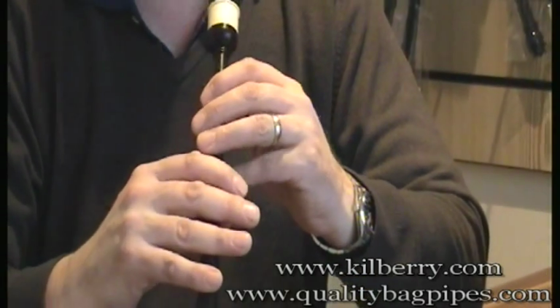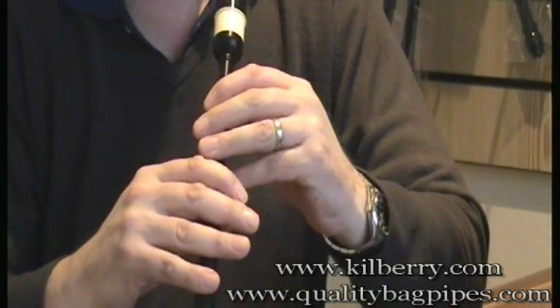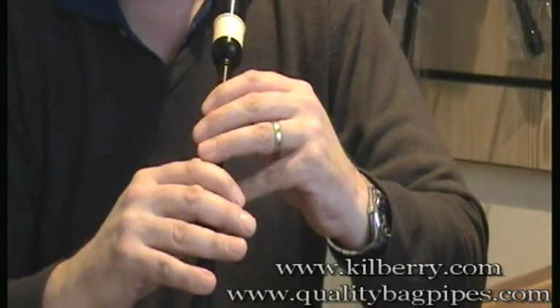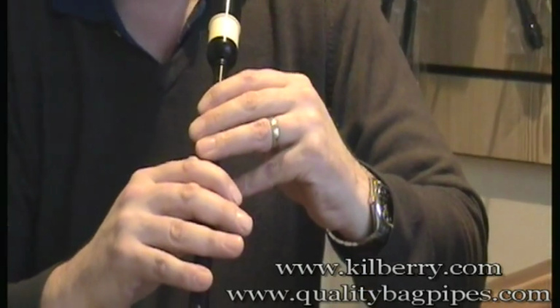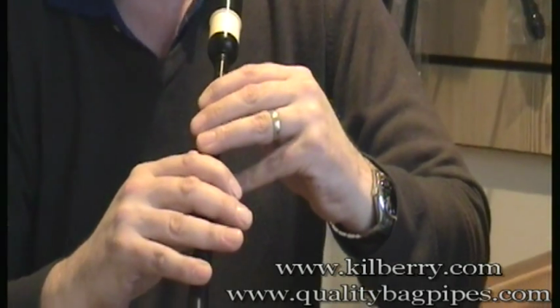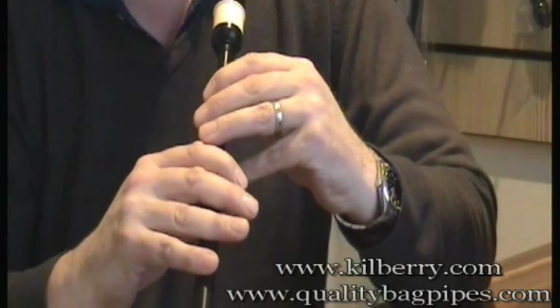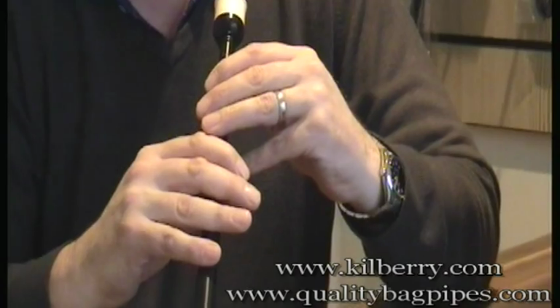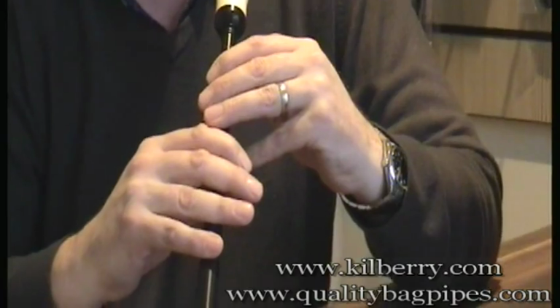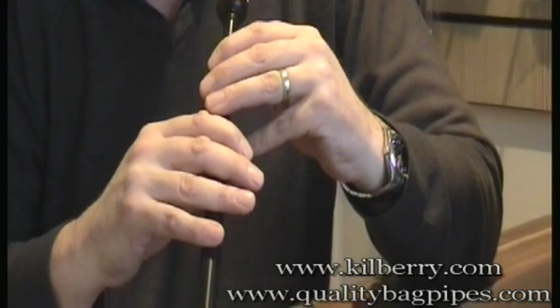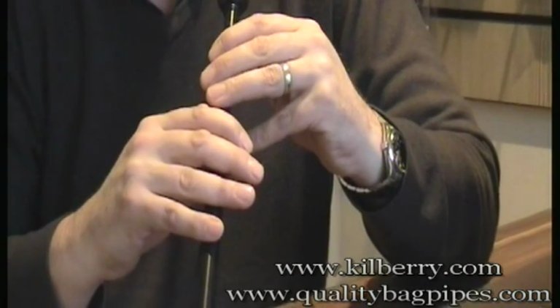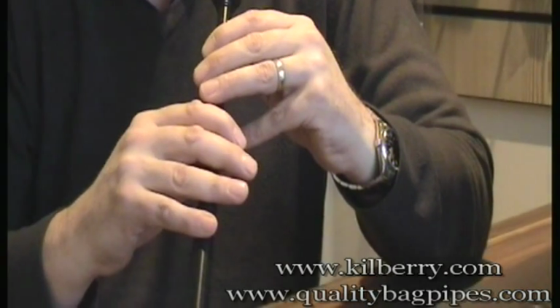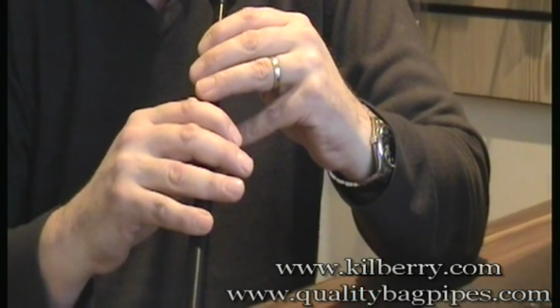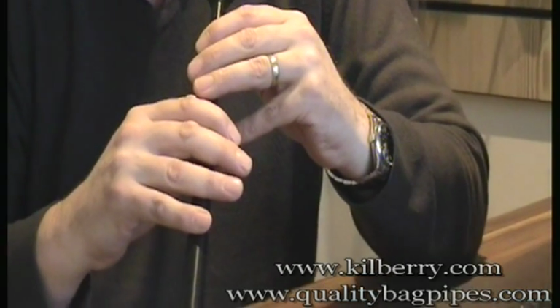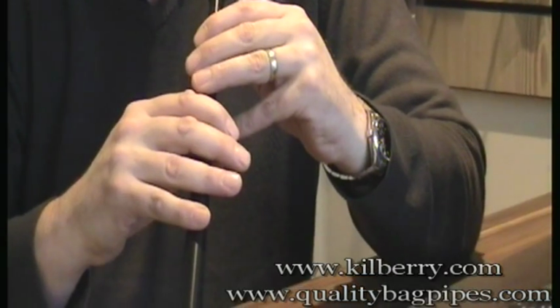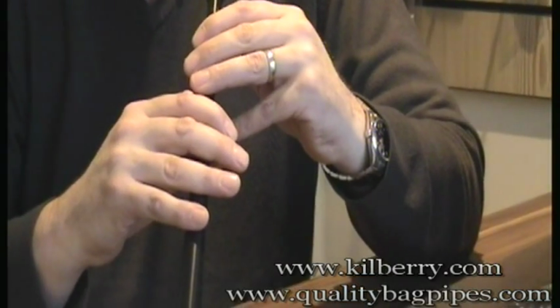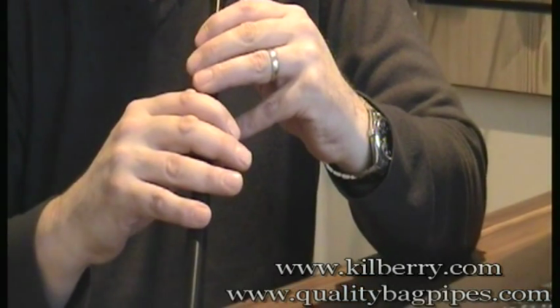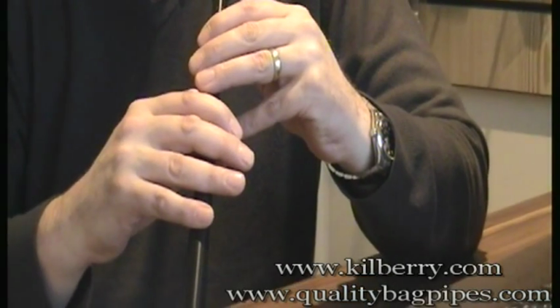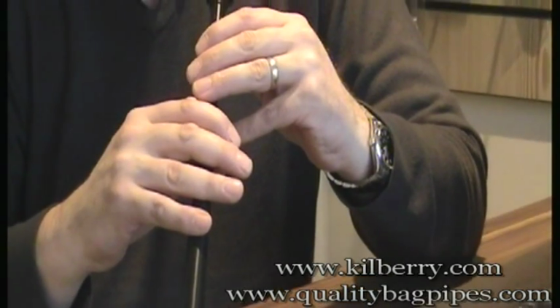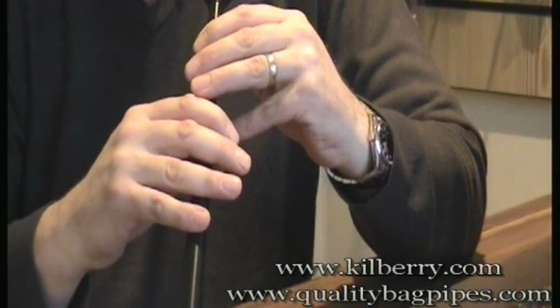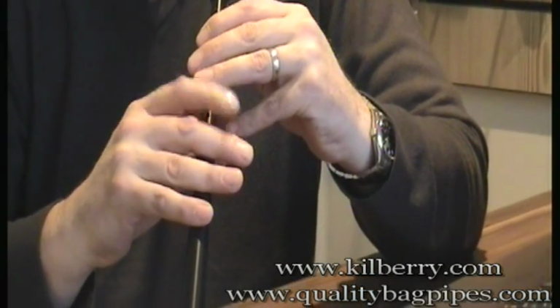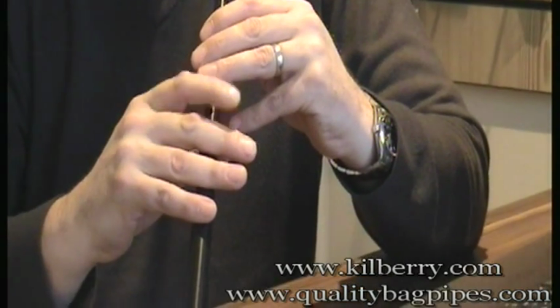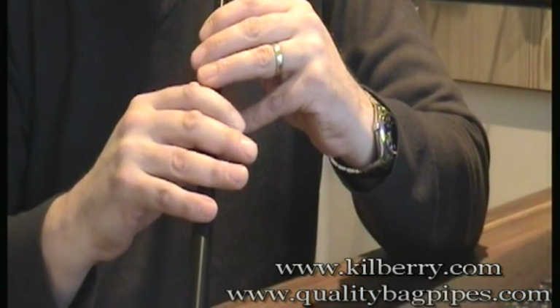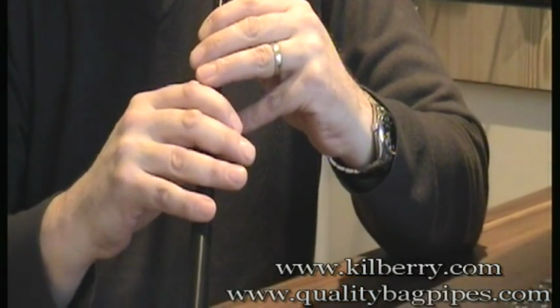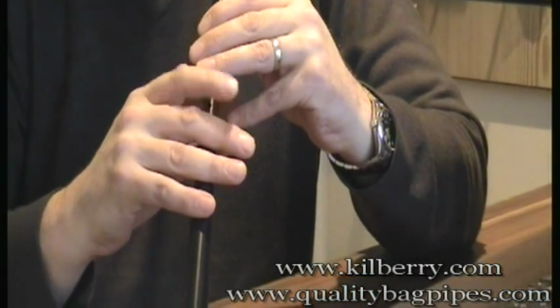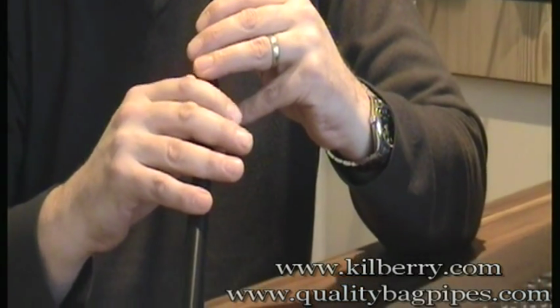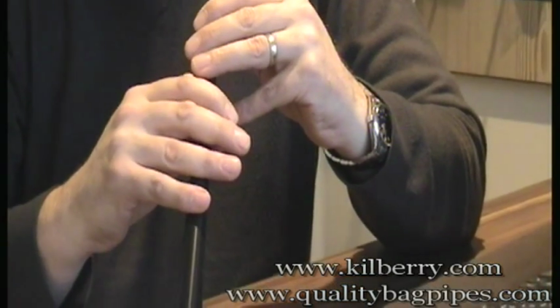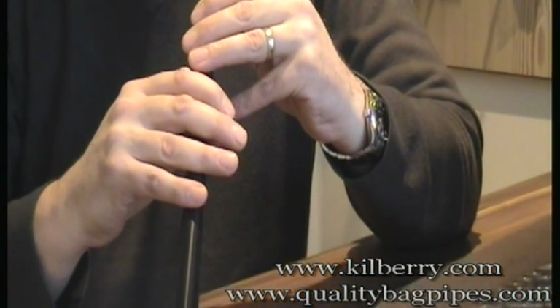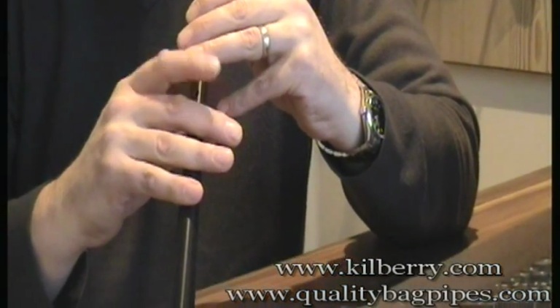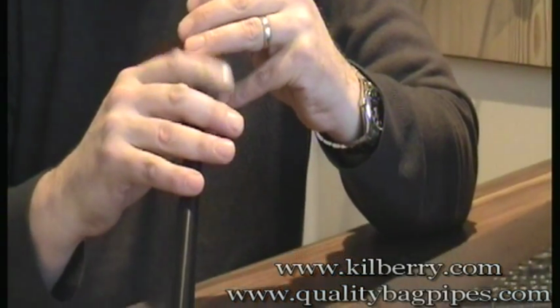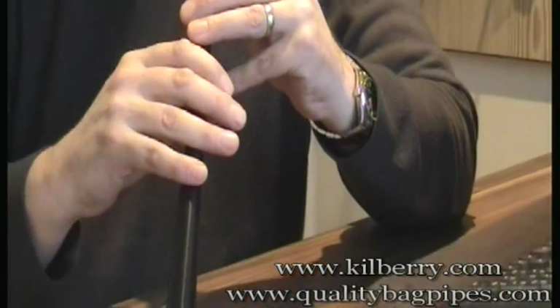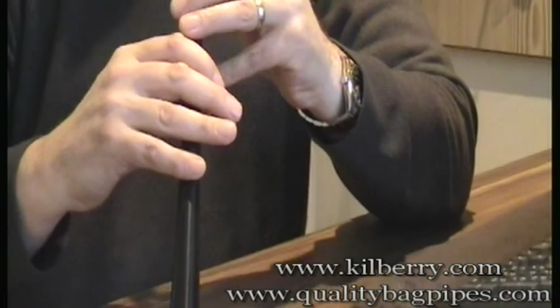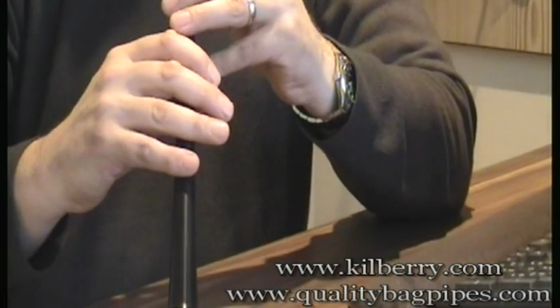That's all you're doing — going up from the bottom hand with the scale, which you should know by now, and each time you move, you put the D grace note on.